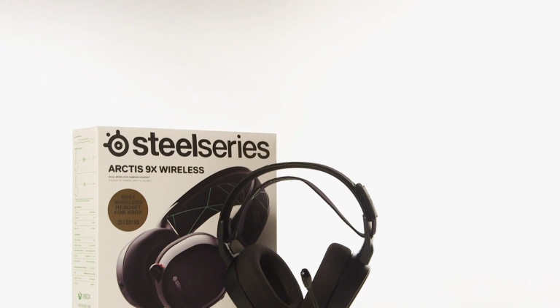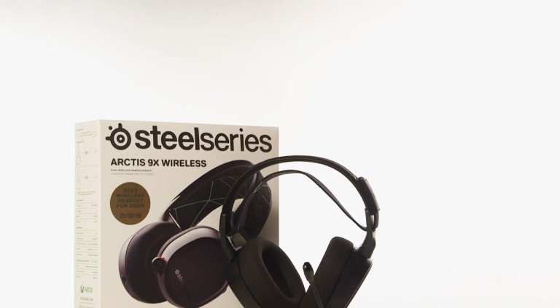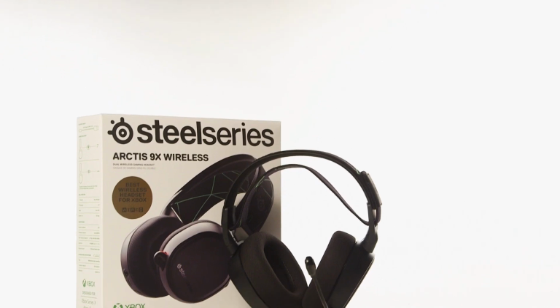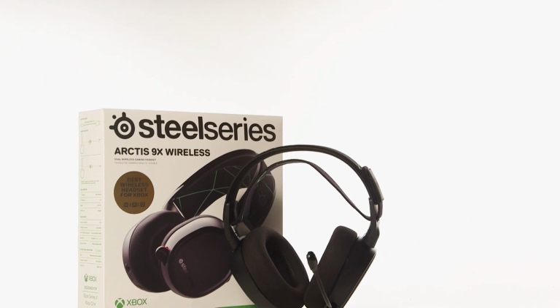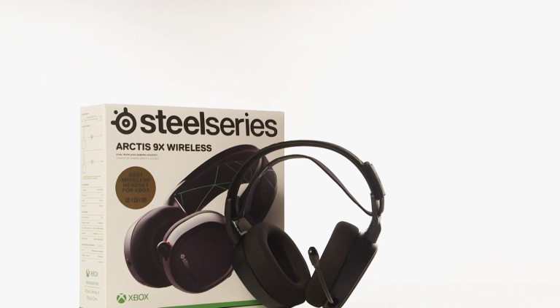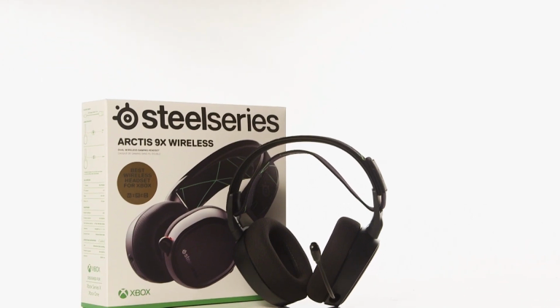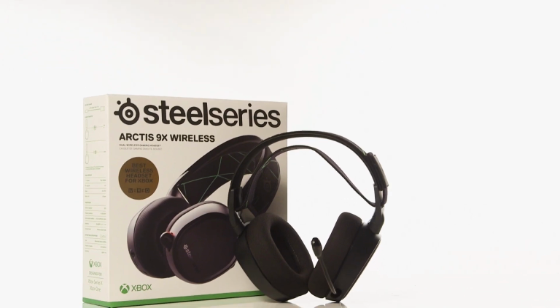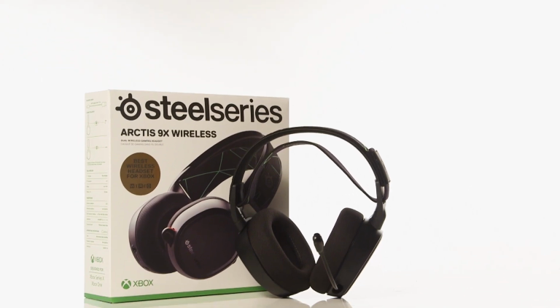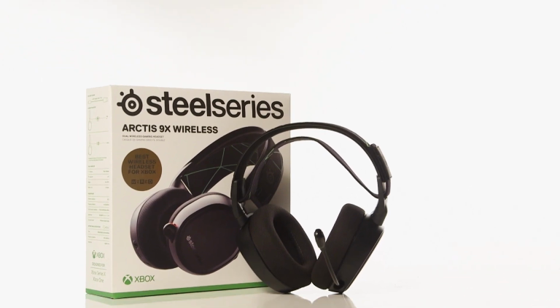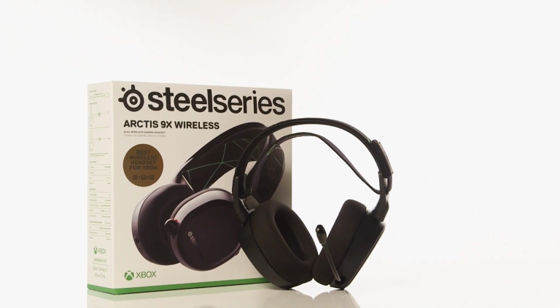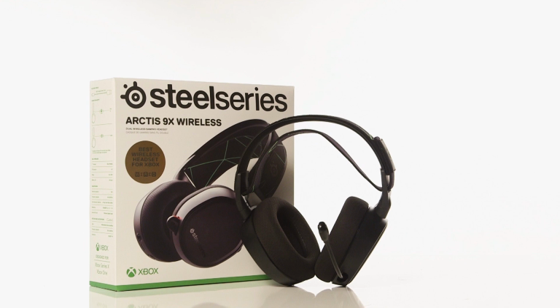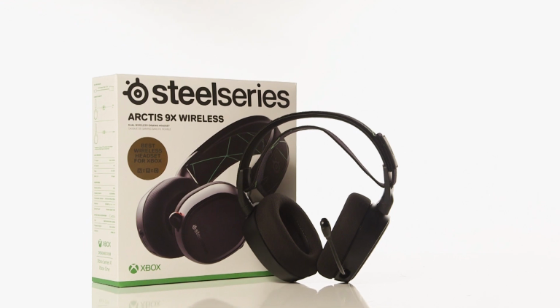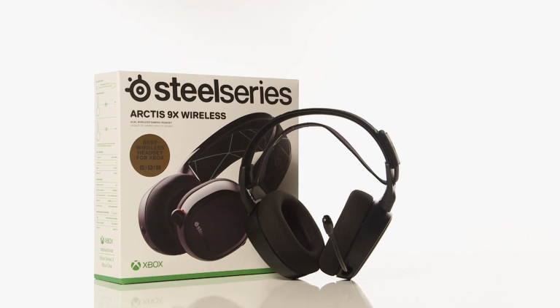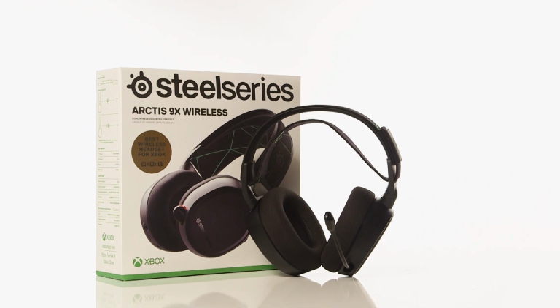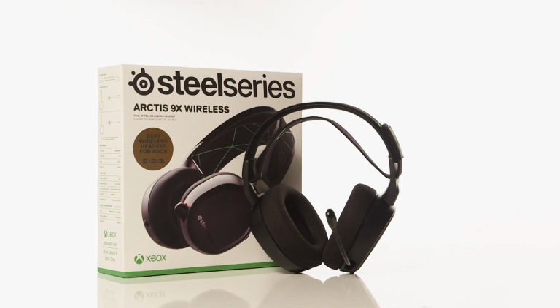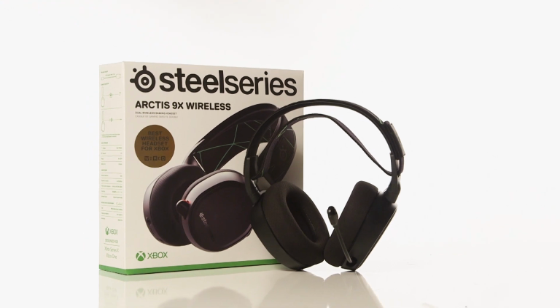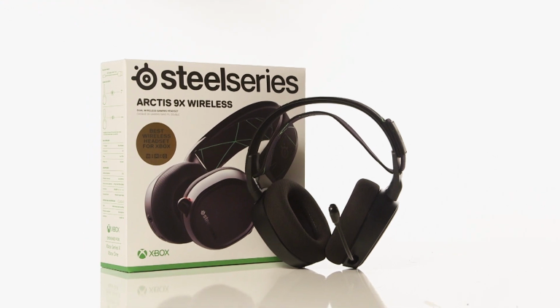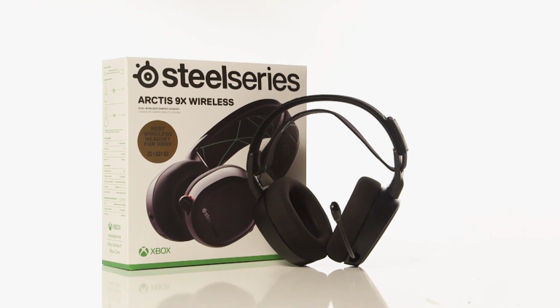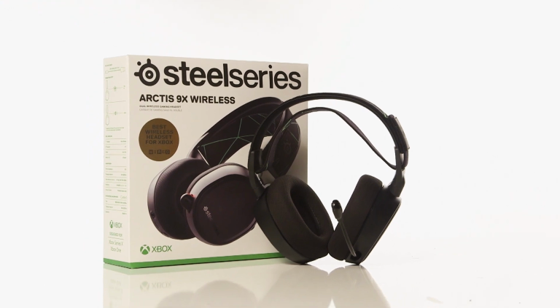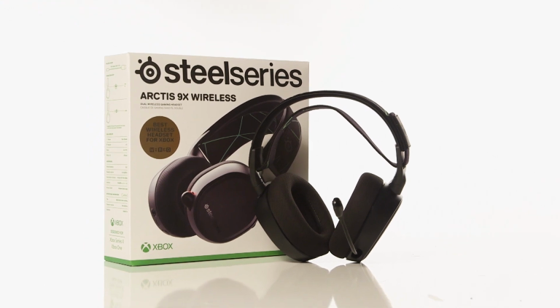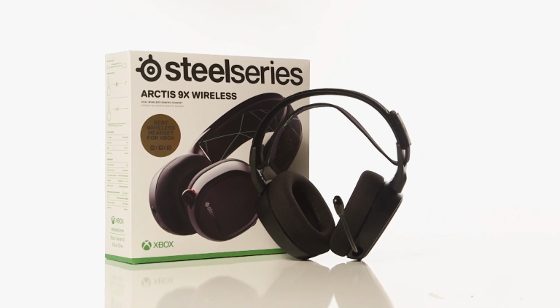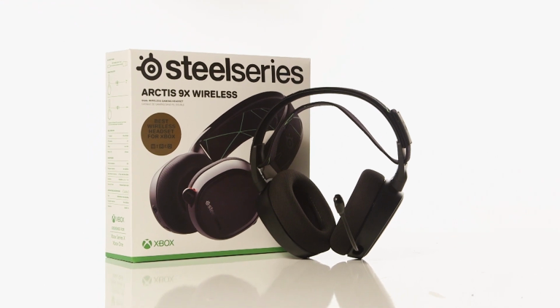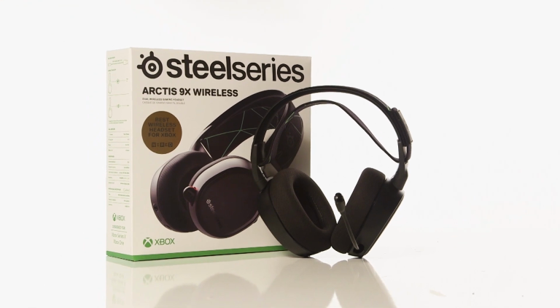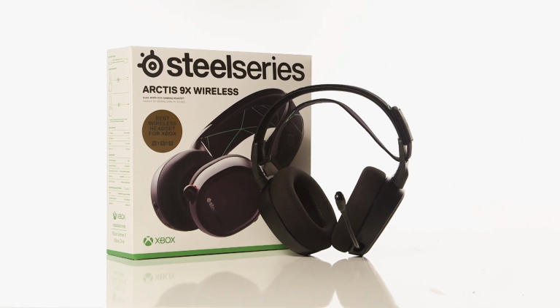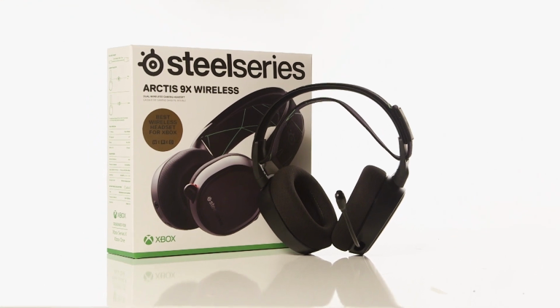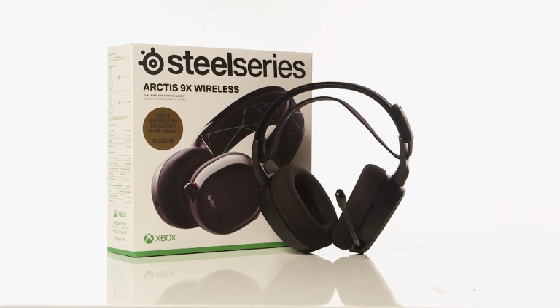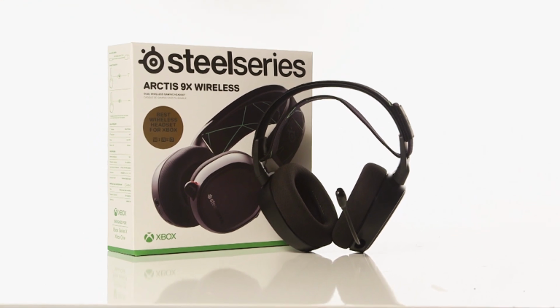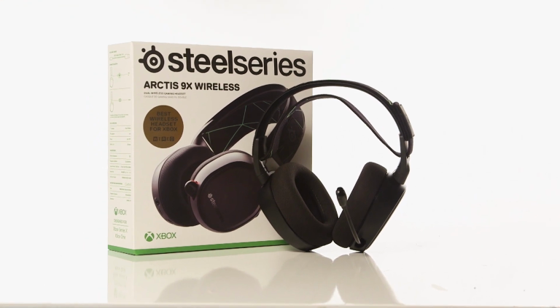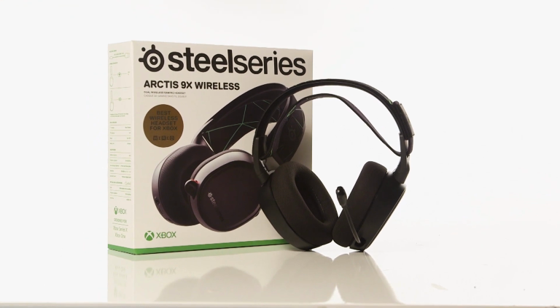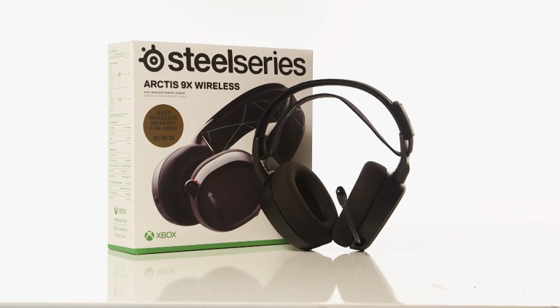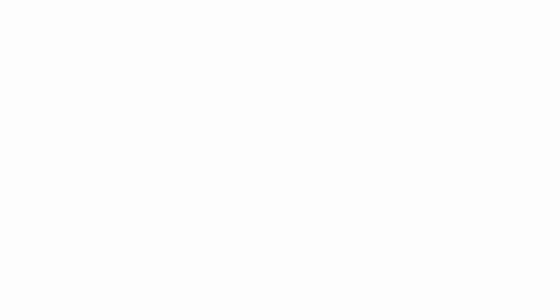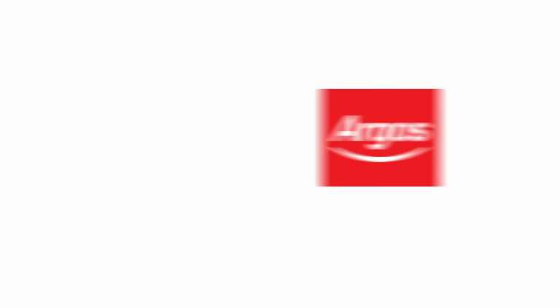Your SteelSeries Arctis 9X headset is now ready to use.